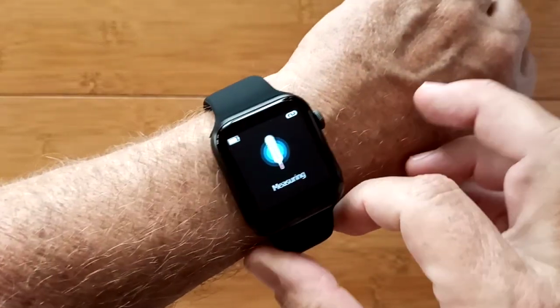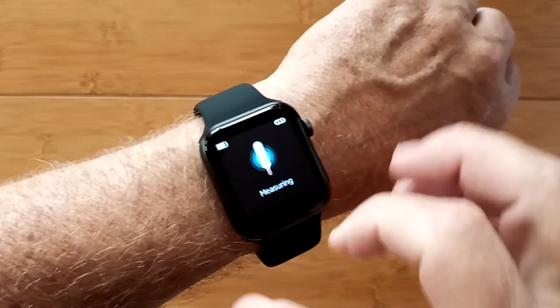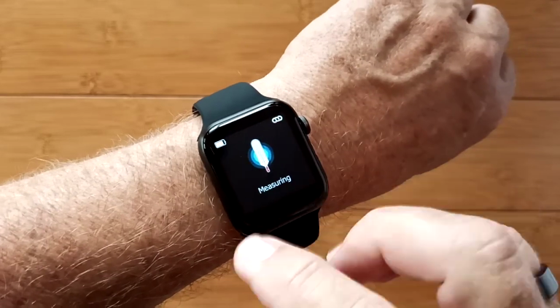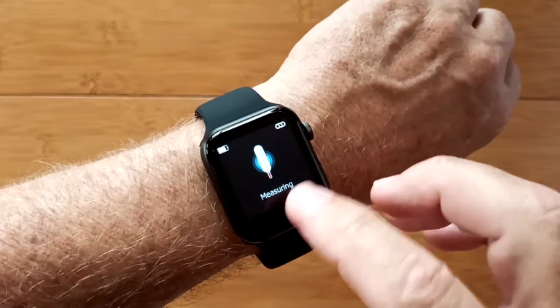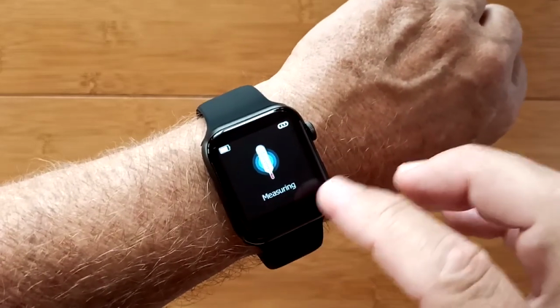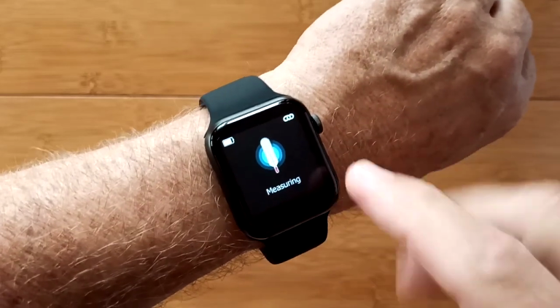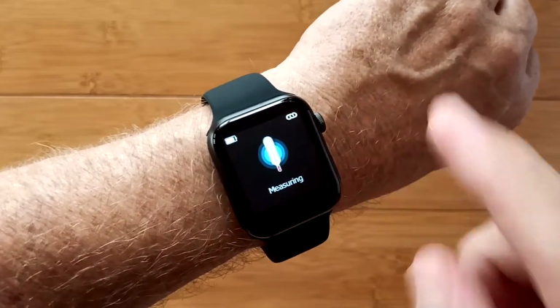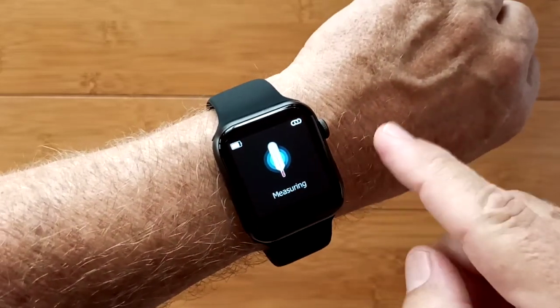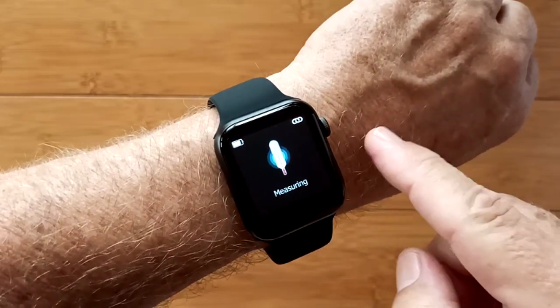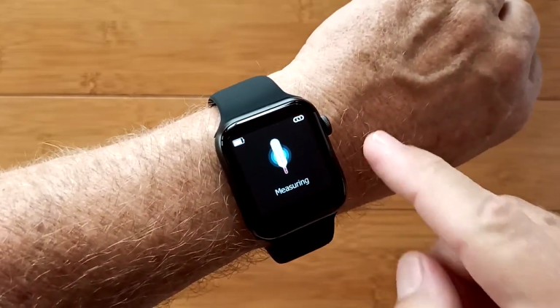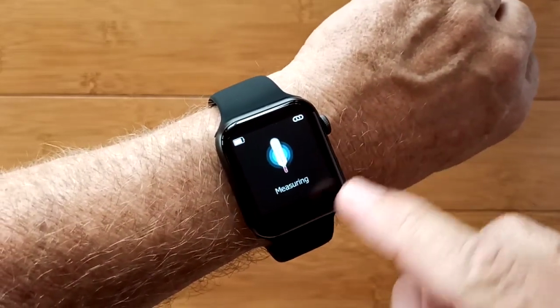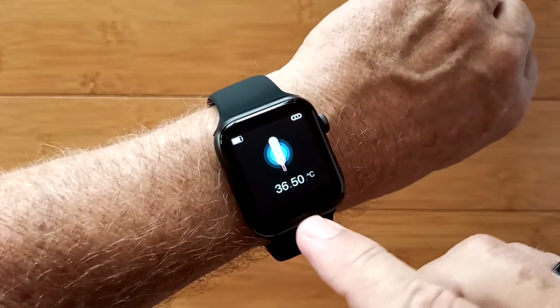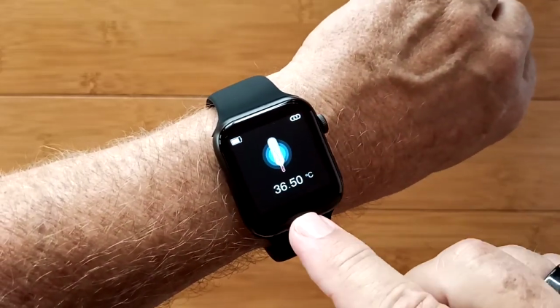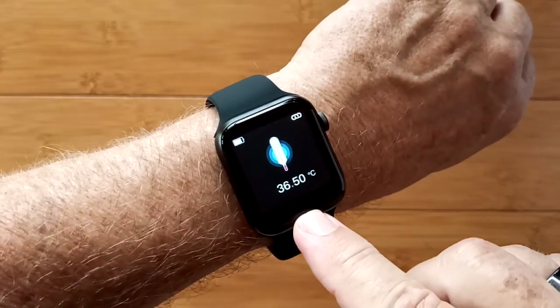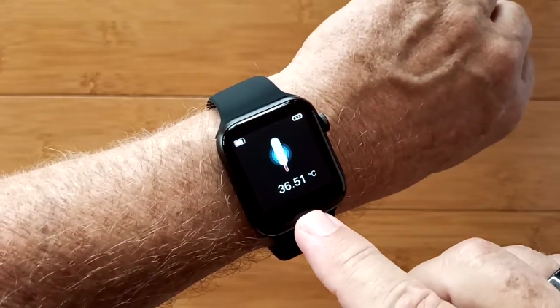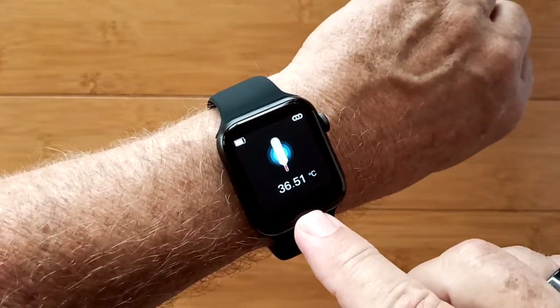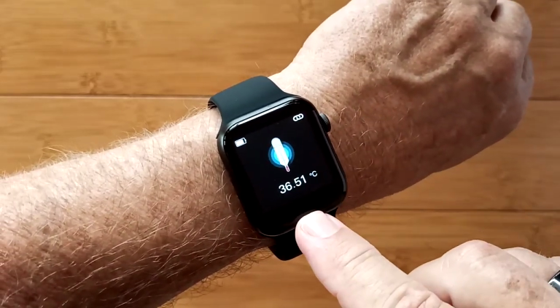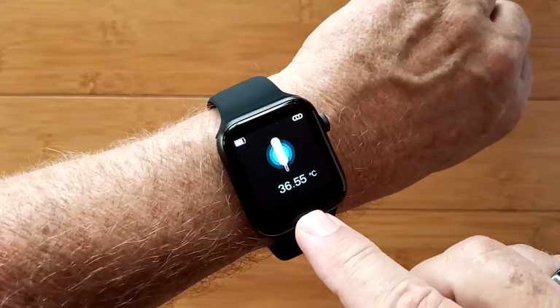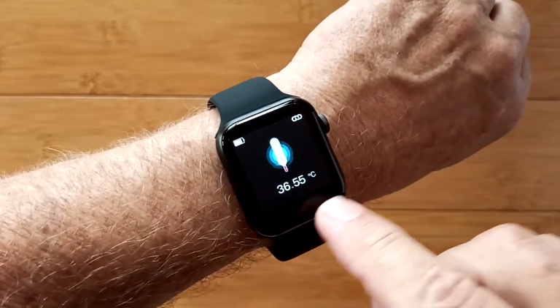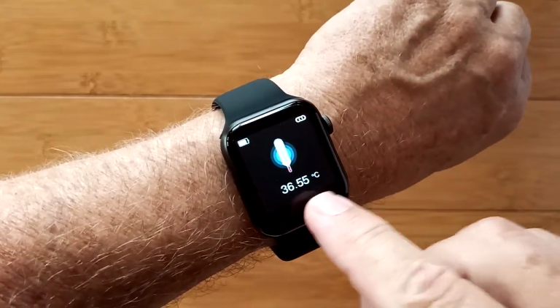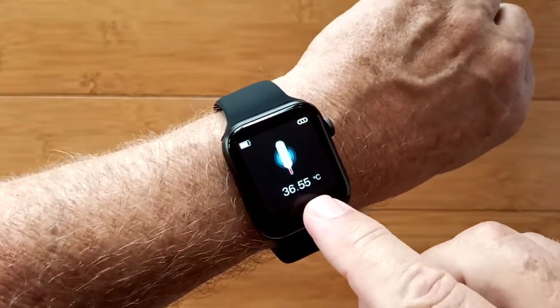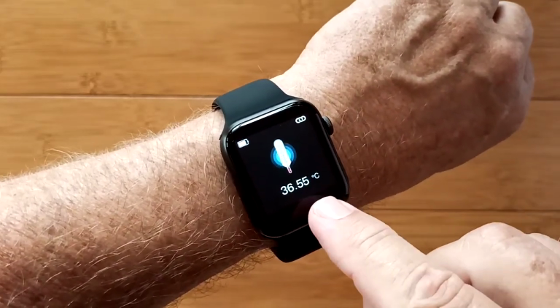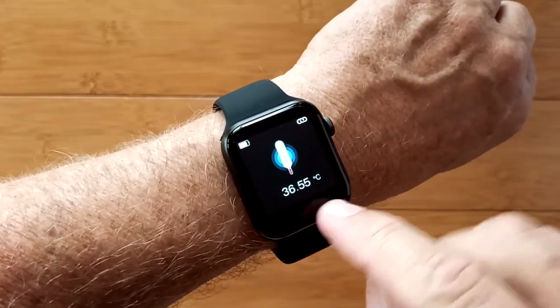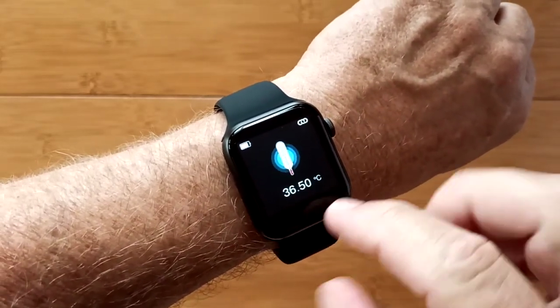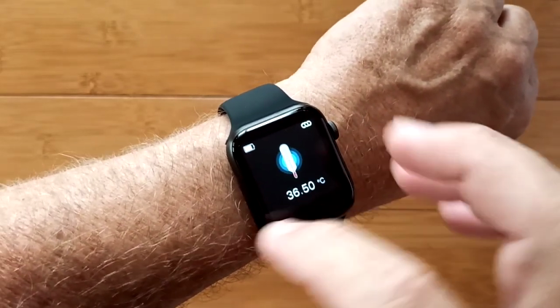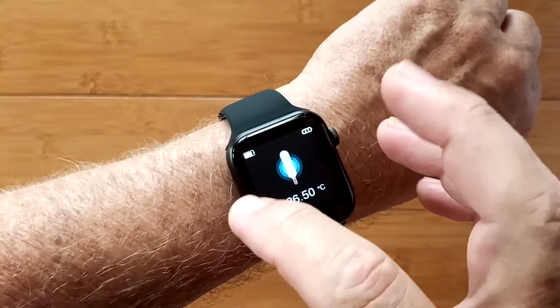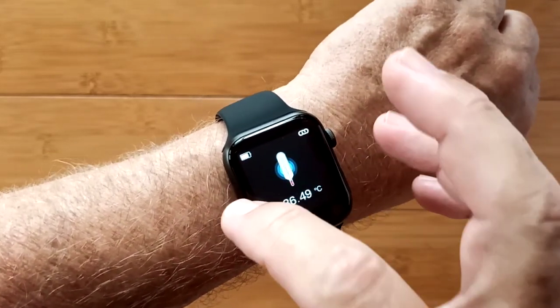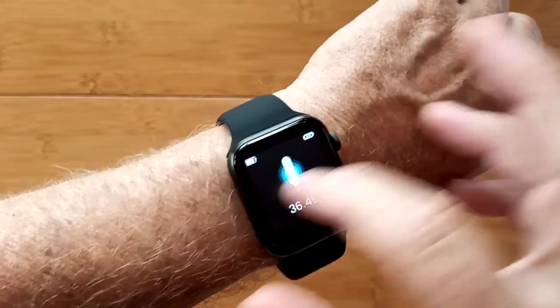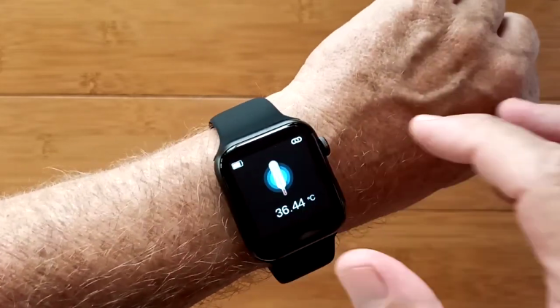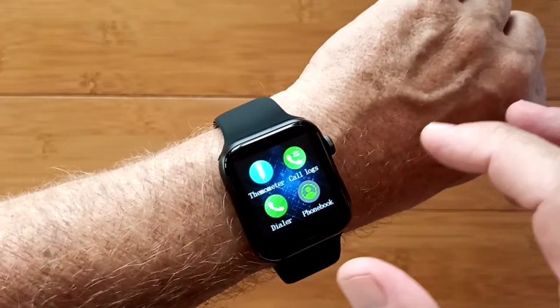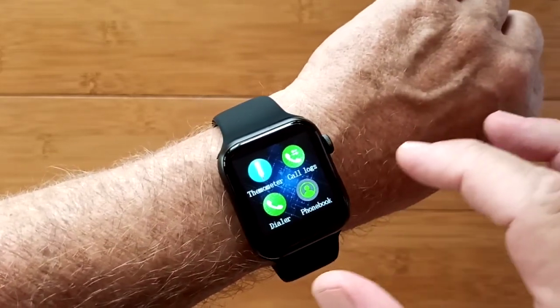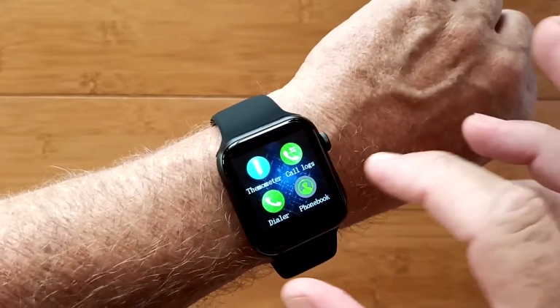You have a temperature measurement built into this watch. It's in centigrade and doesn't go to Fahrenheit.